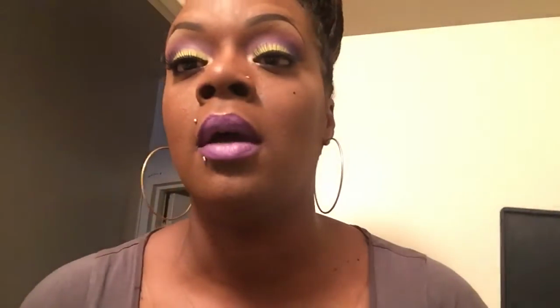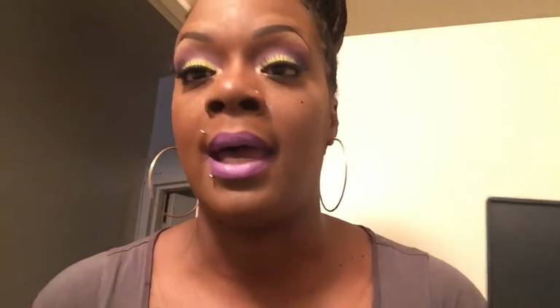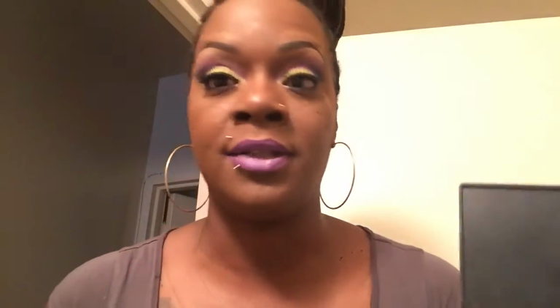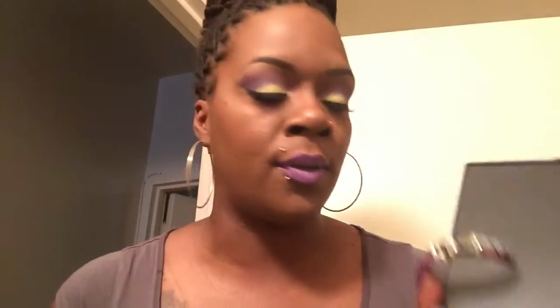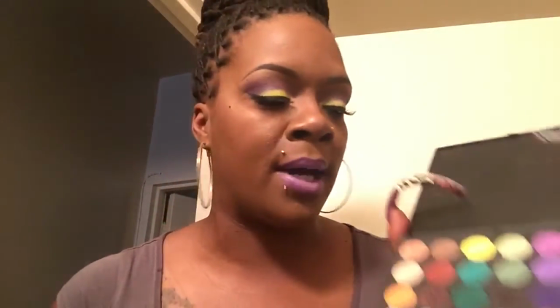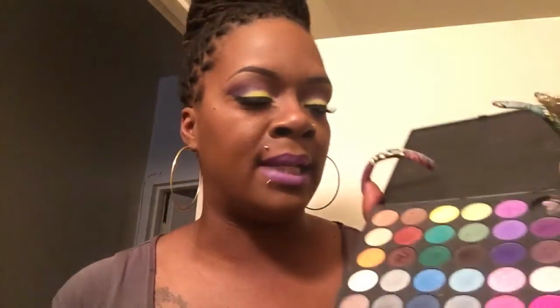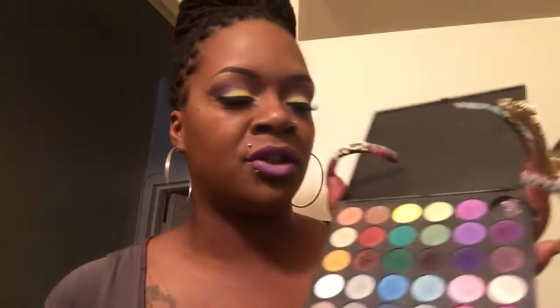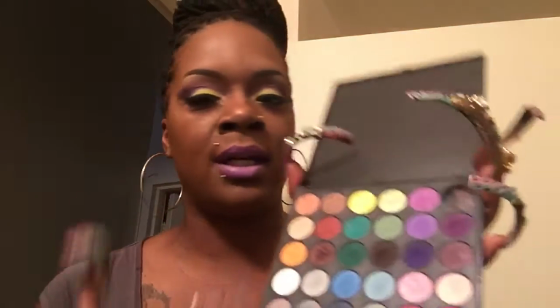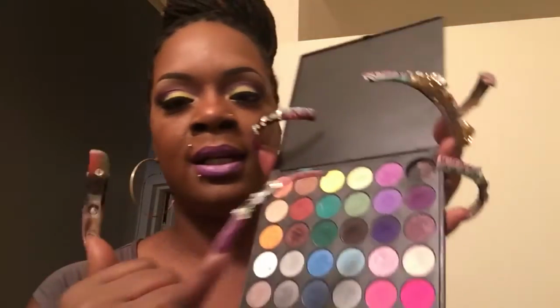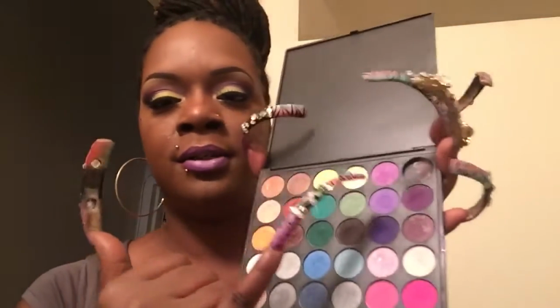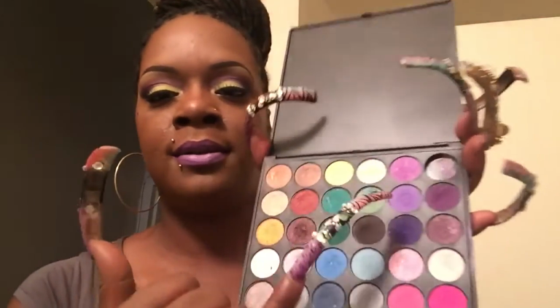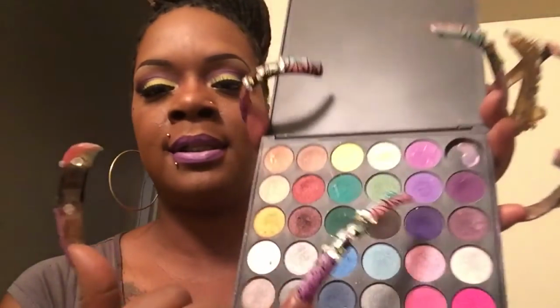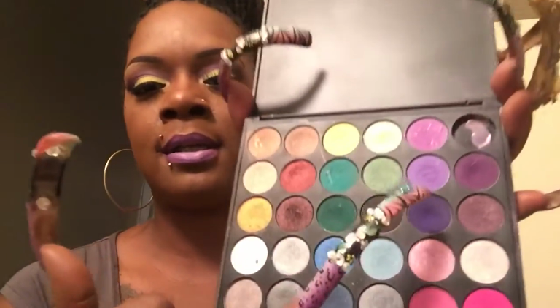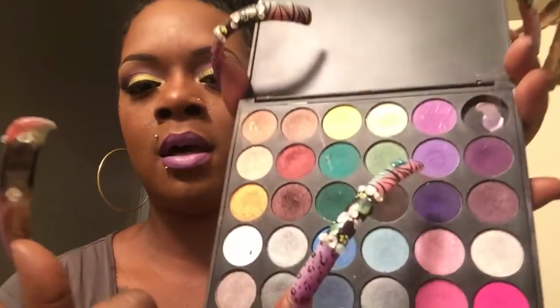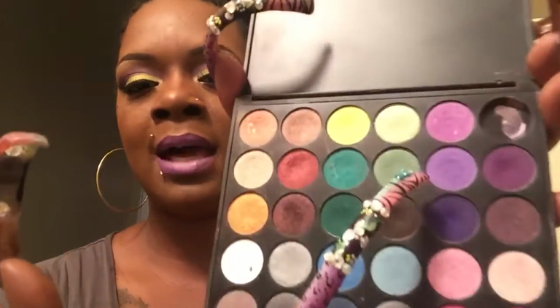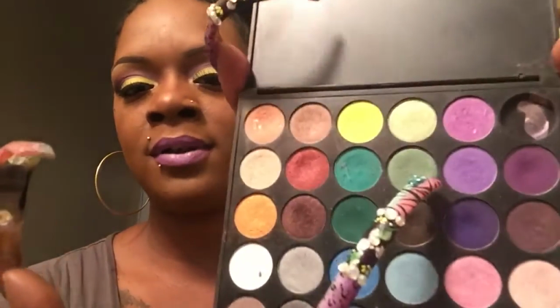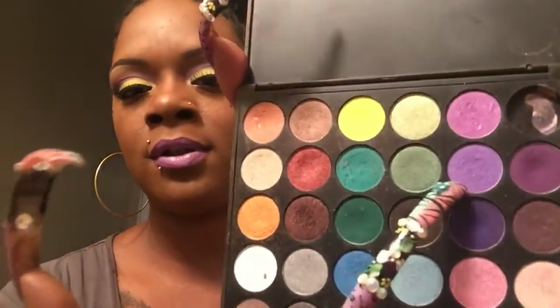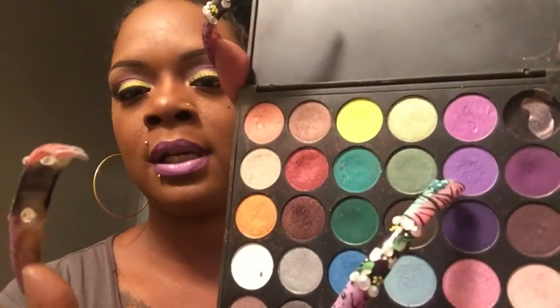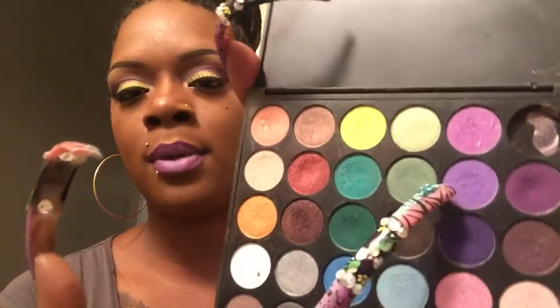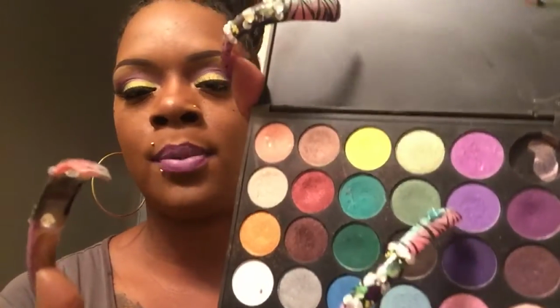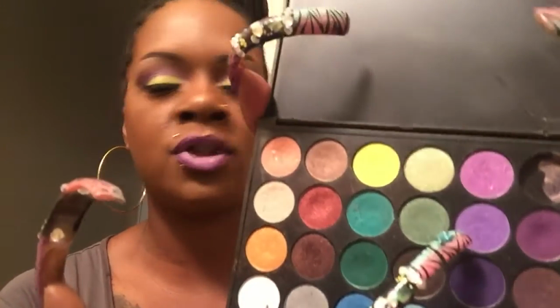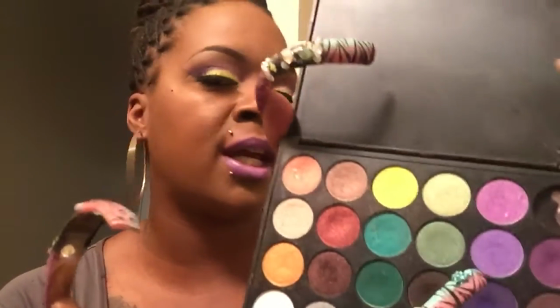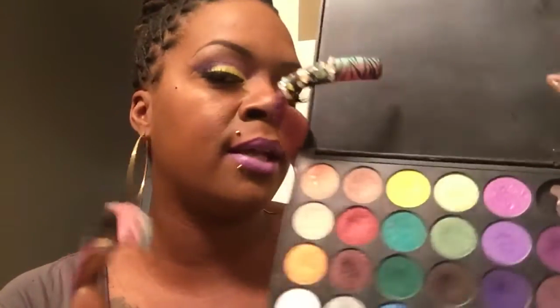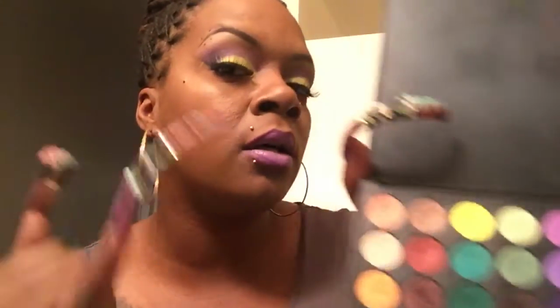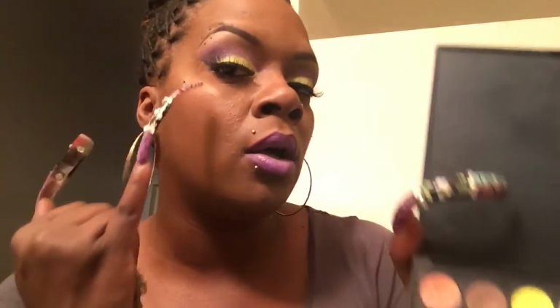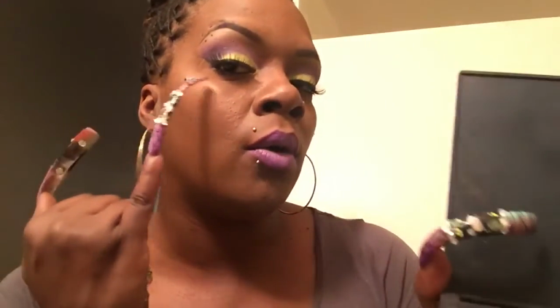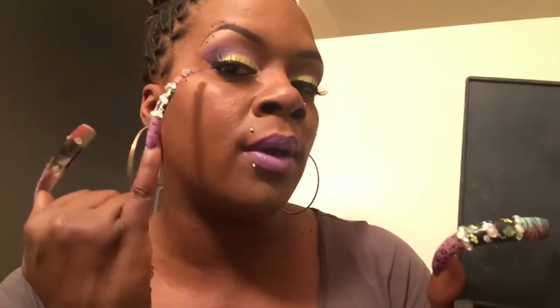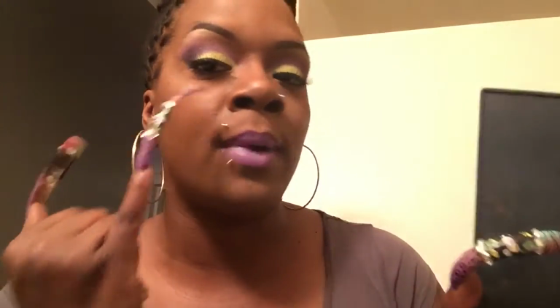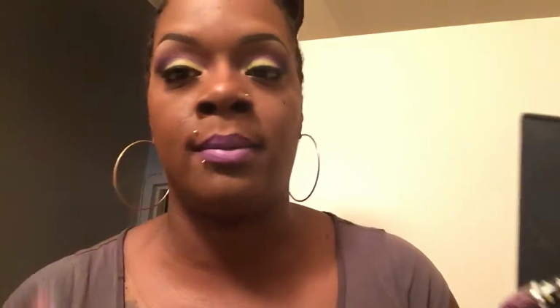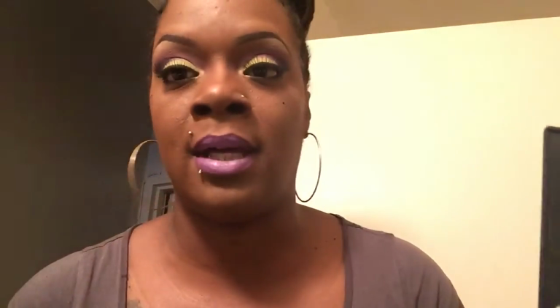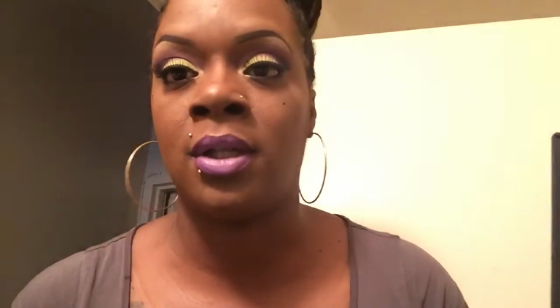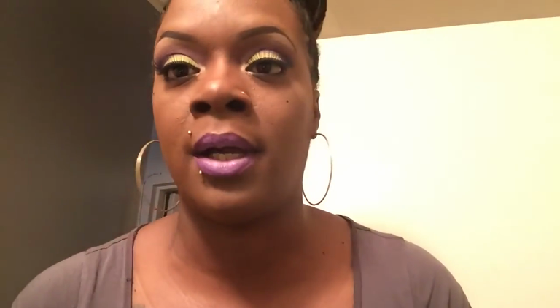As for the bottom lash line, I used this lavender-looking purple shade on the bottom lash line.